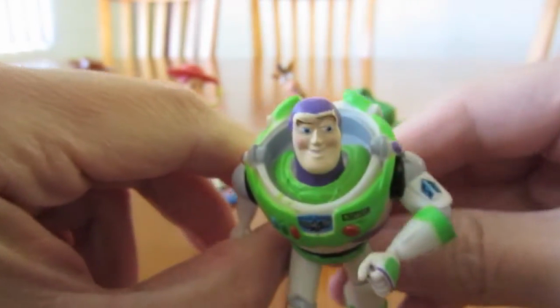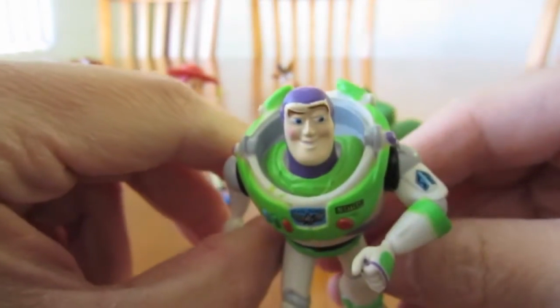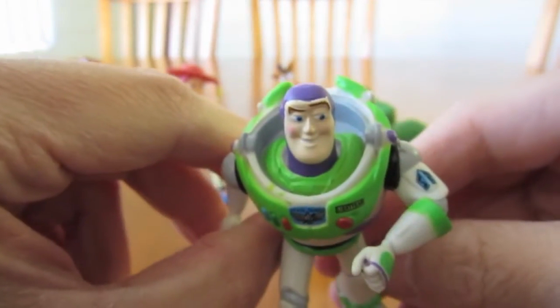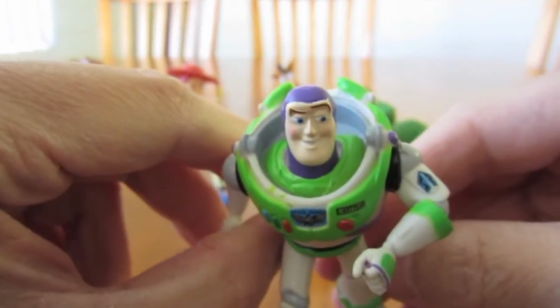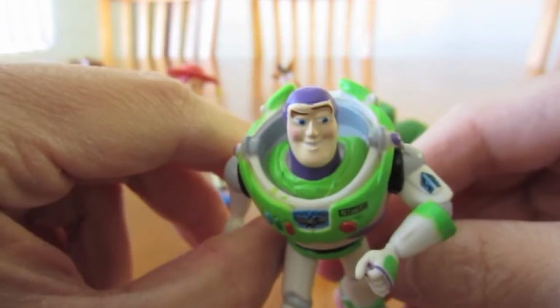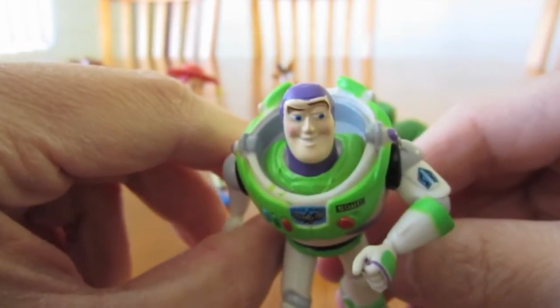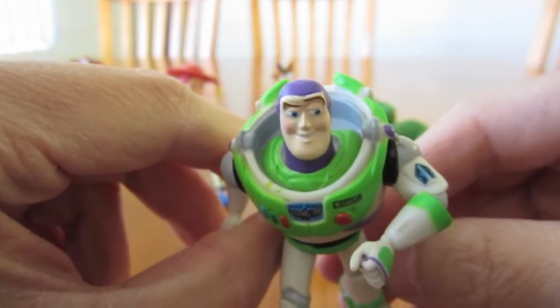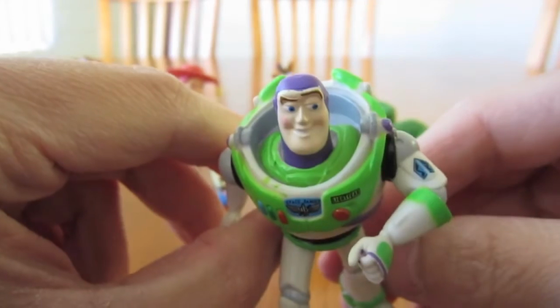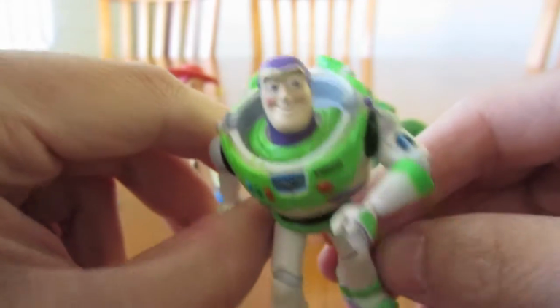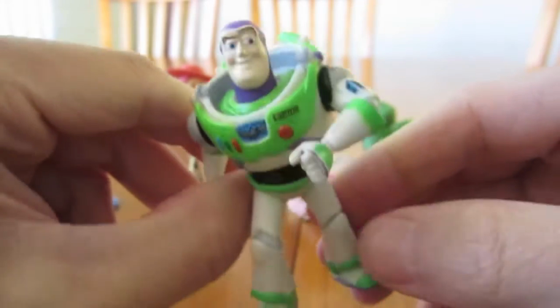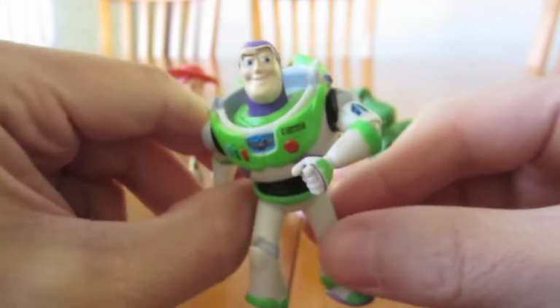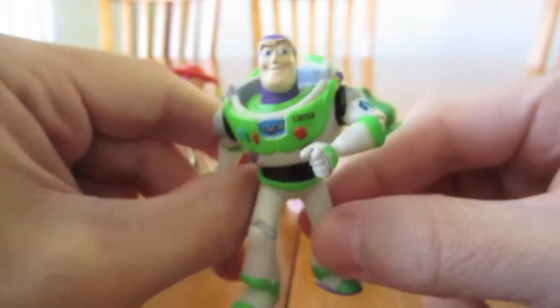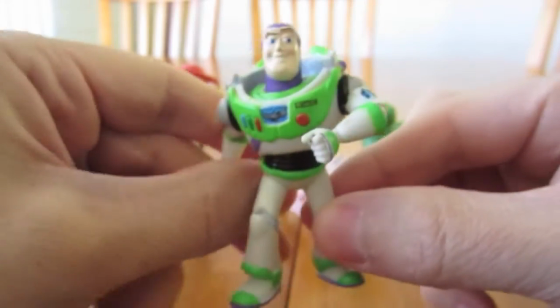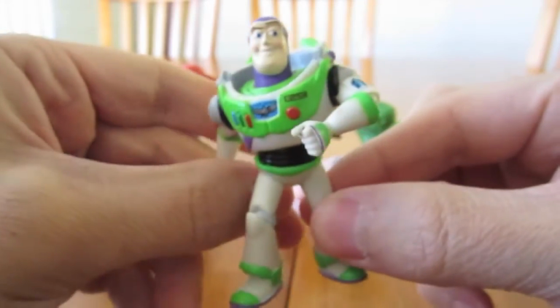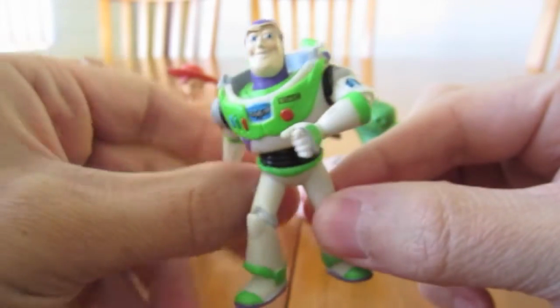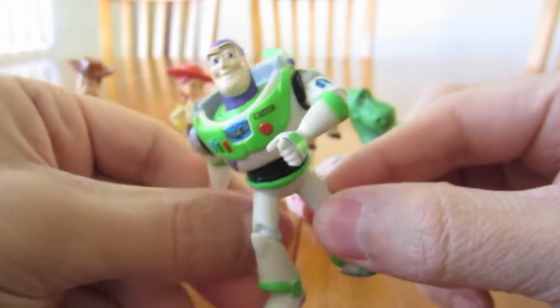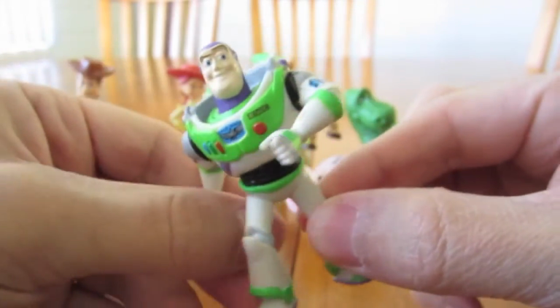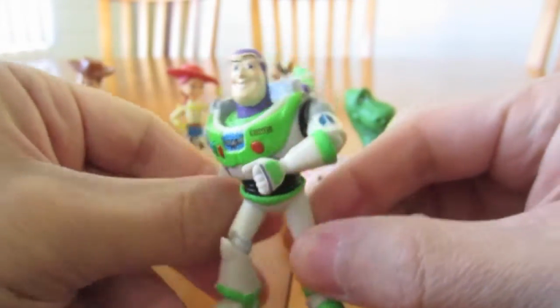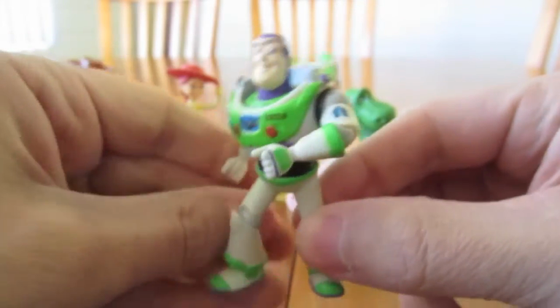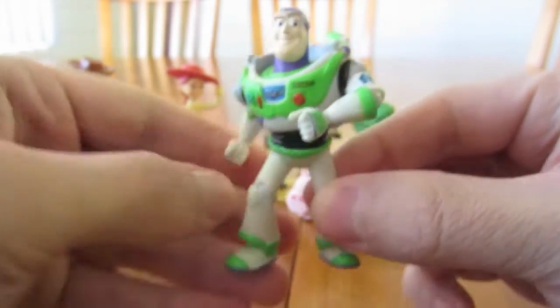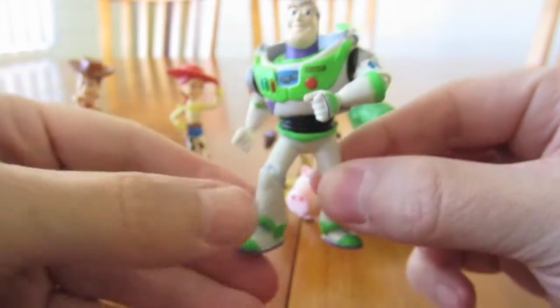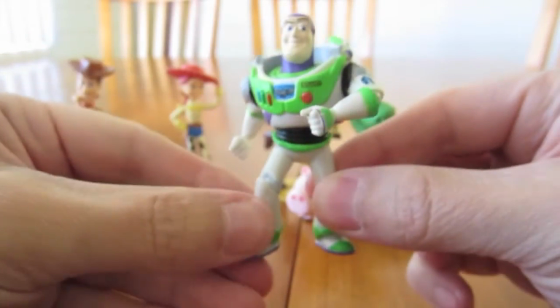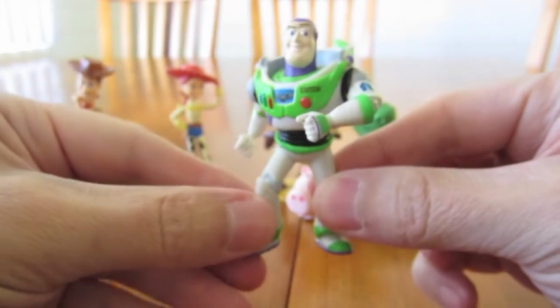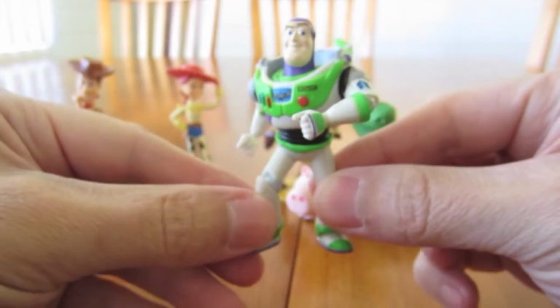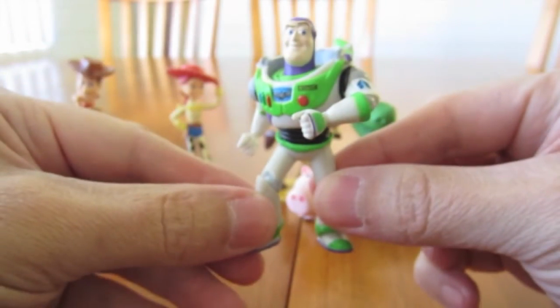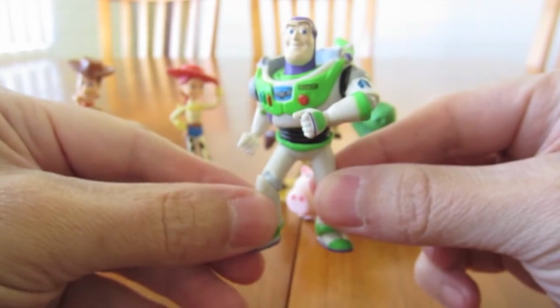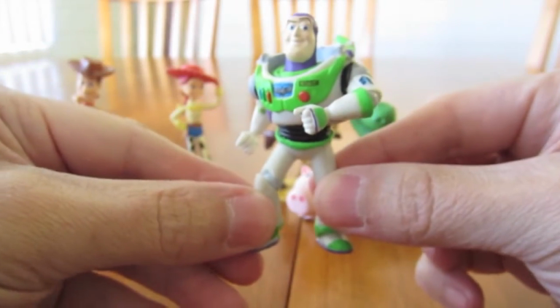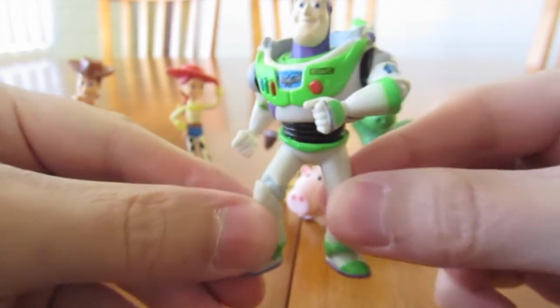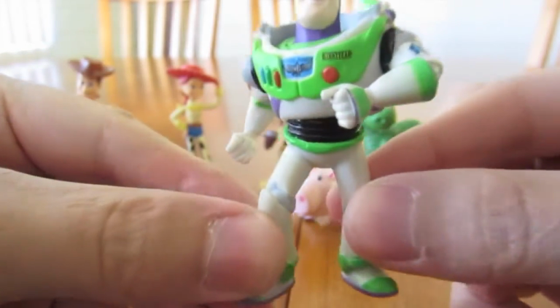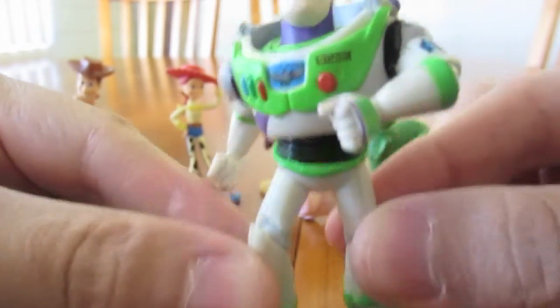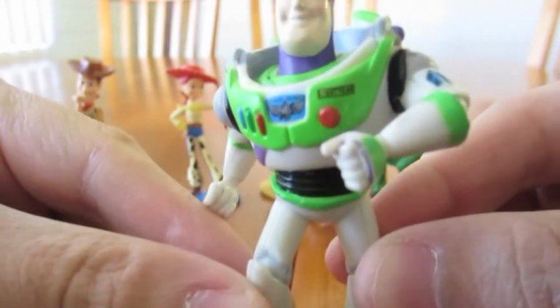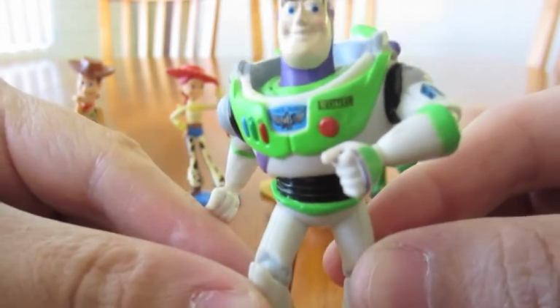We've got Buzz Lightyear. Give him a little spin around so we can see what he looks like.